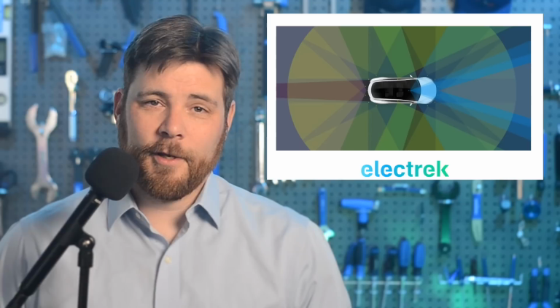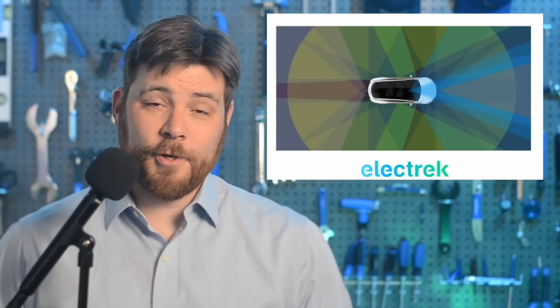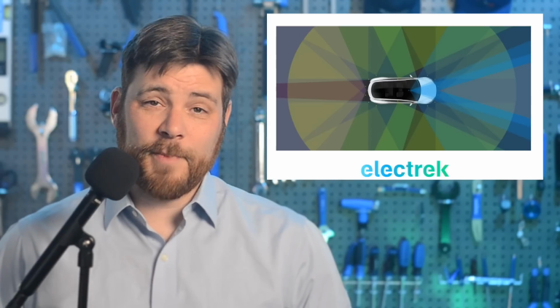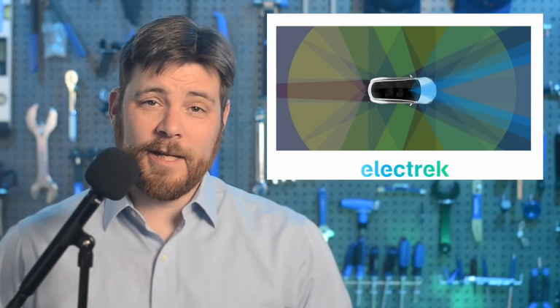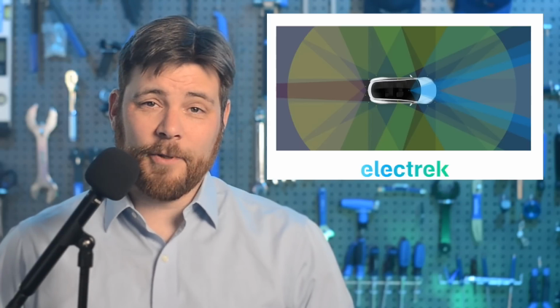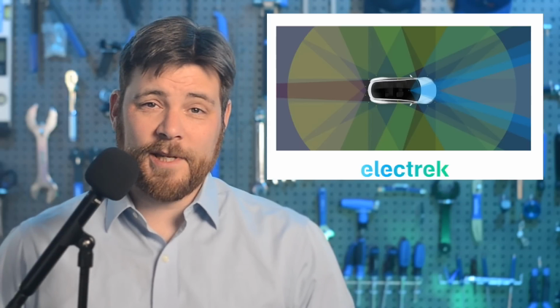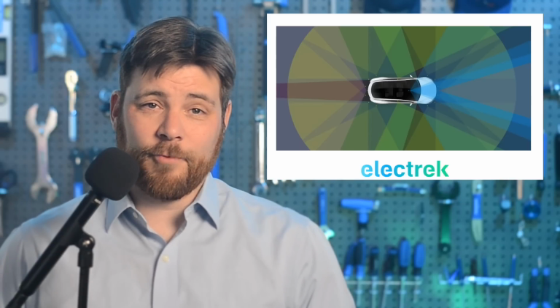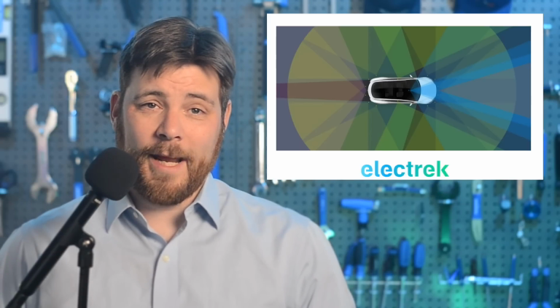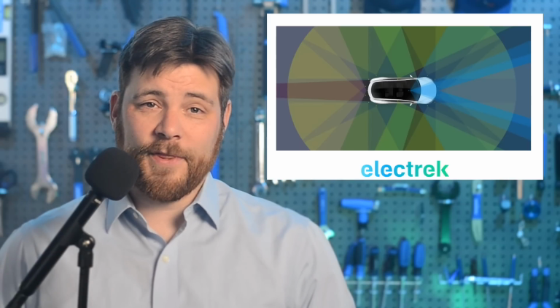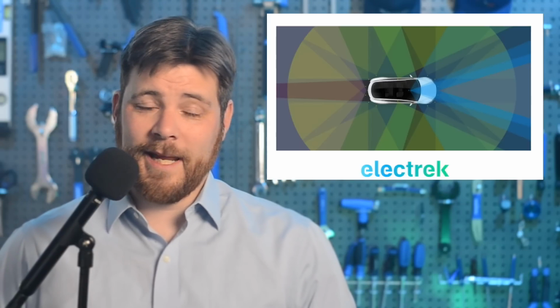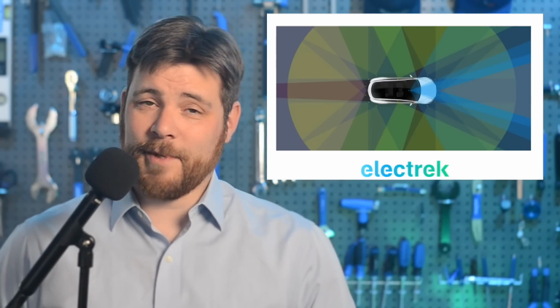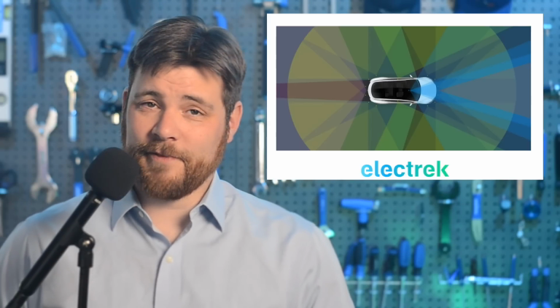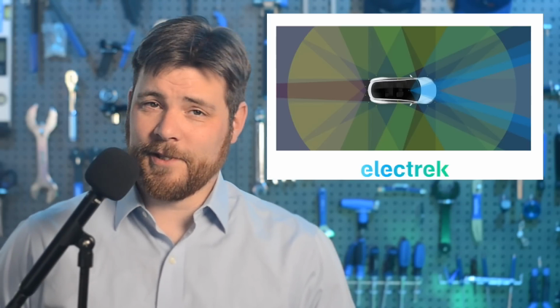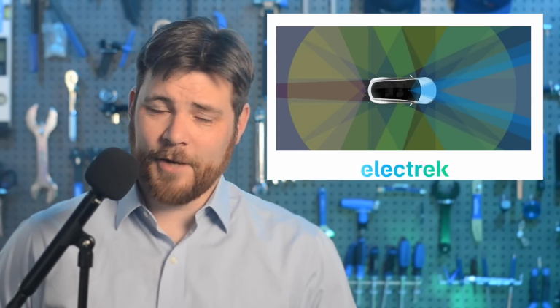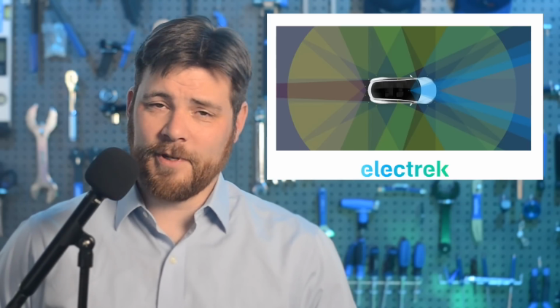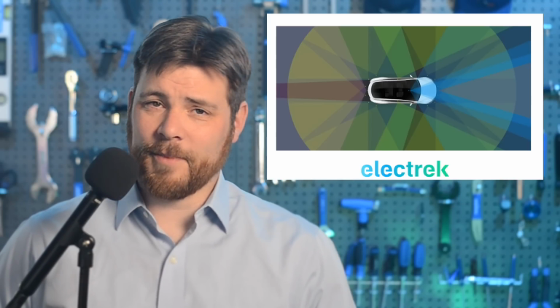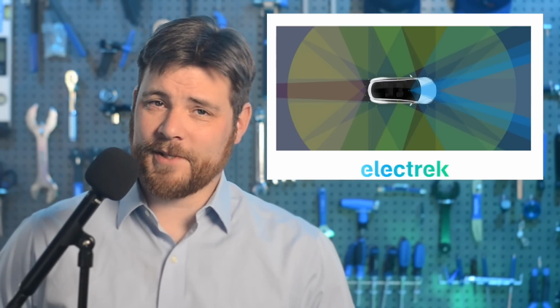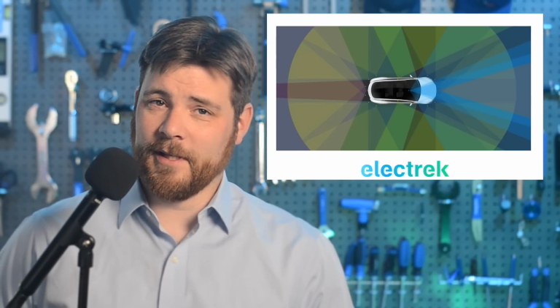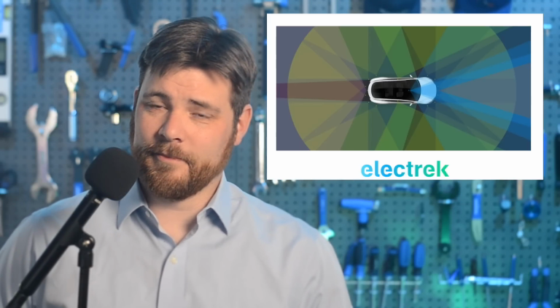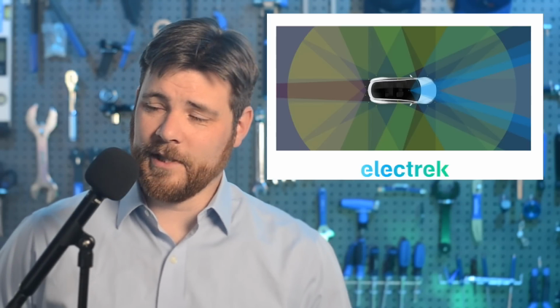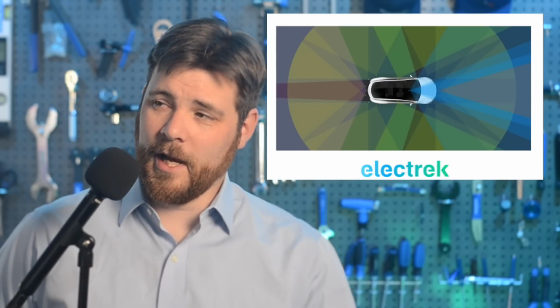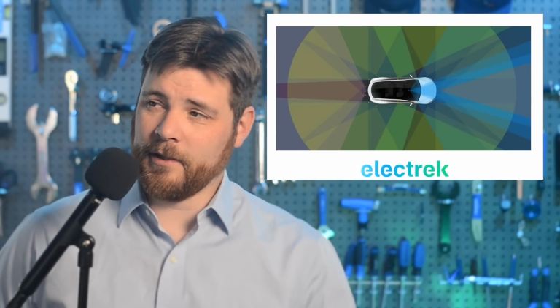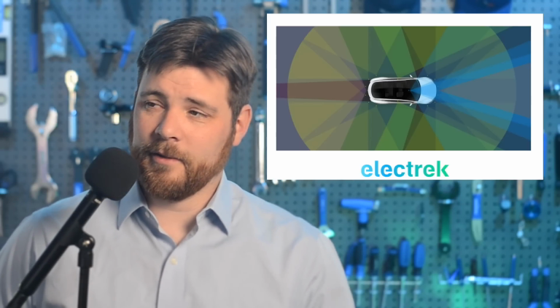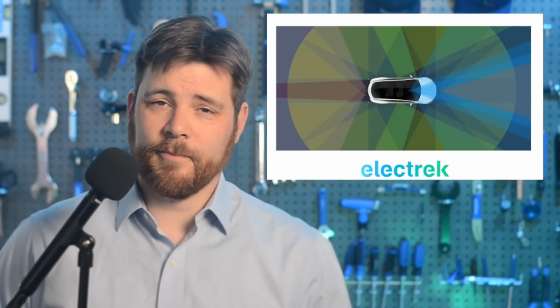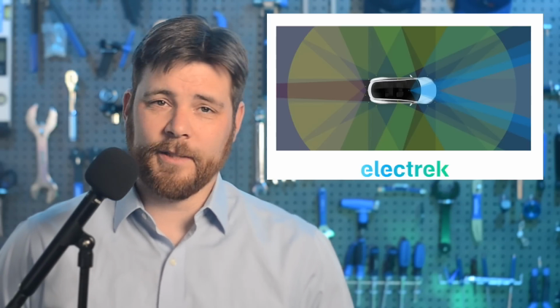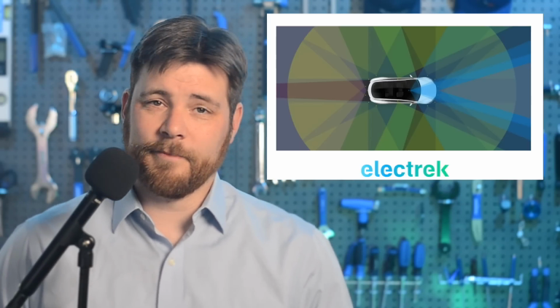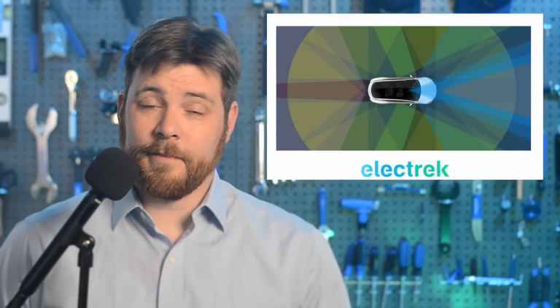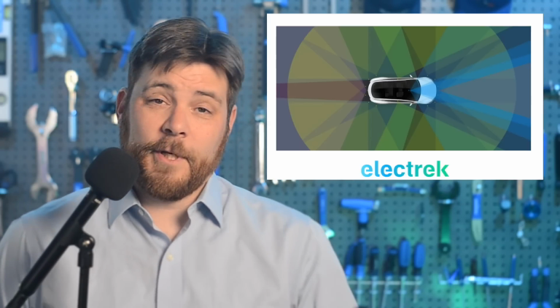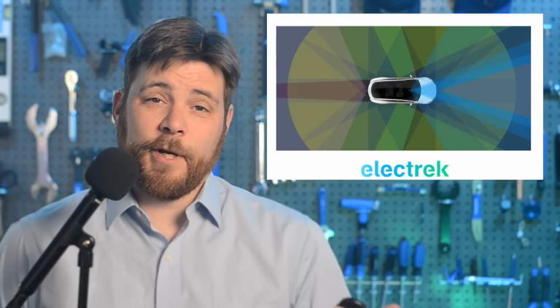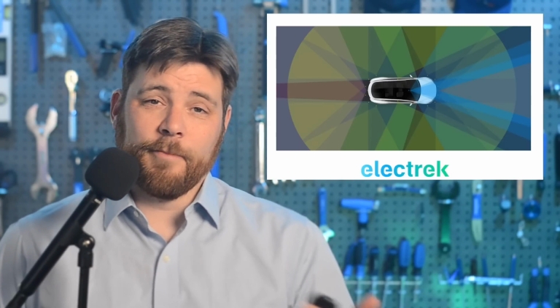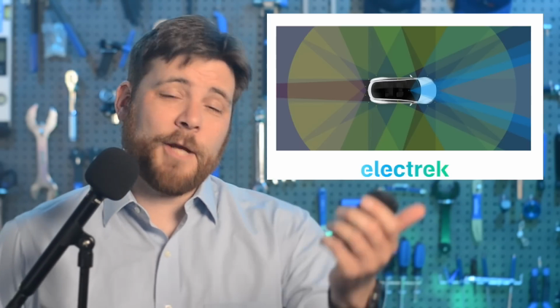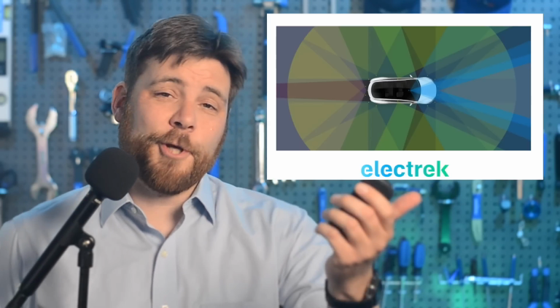Larger media outlets have run with the name as if it's actually from Tesla. It's not. But here we are. Now you know.